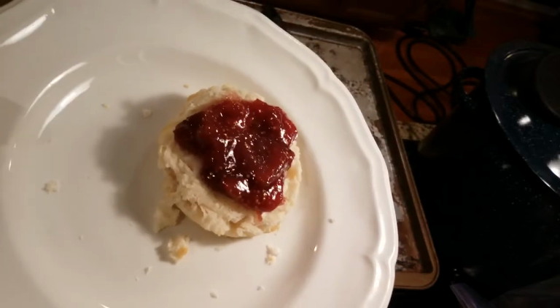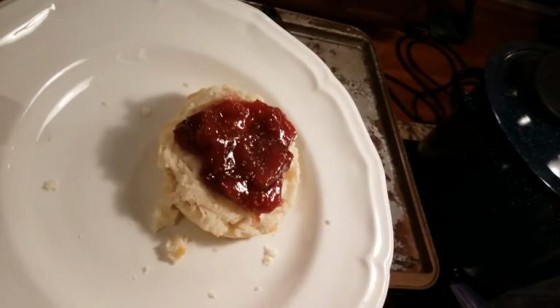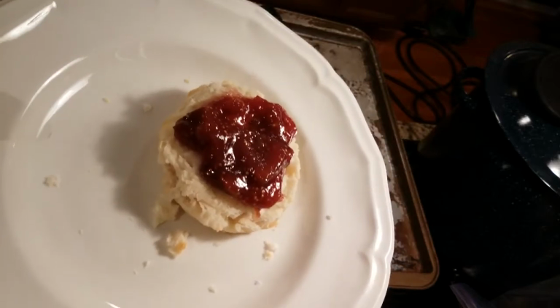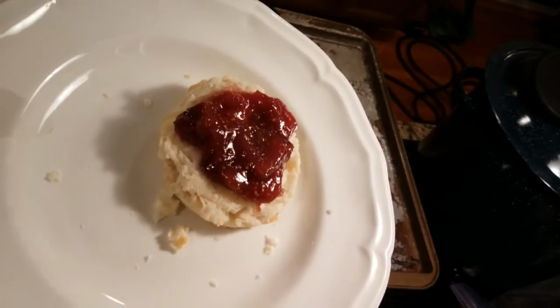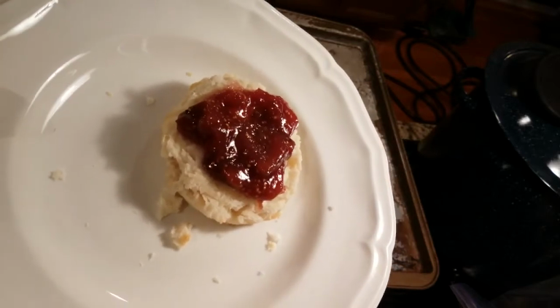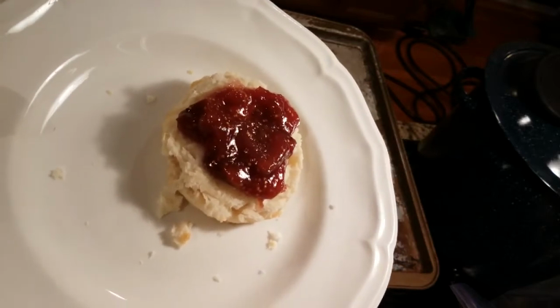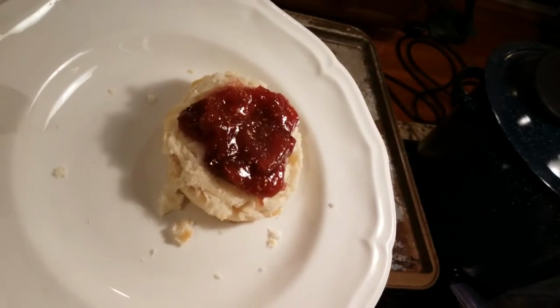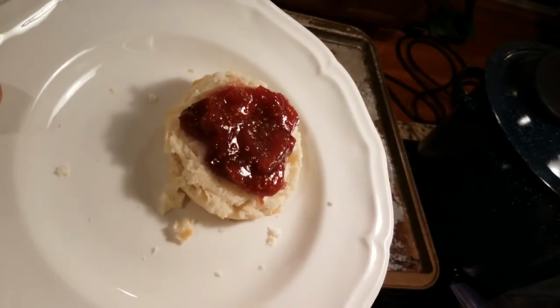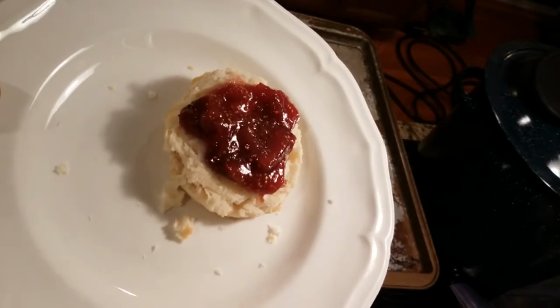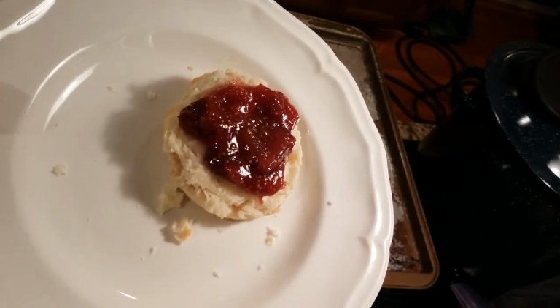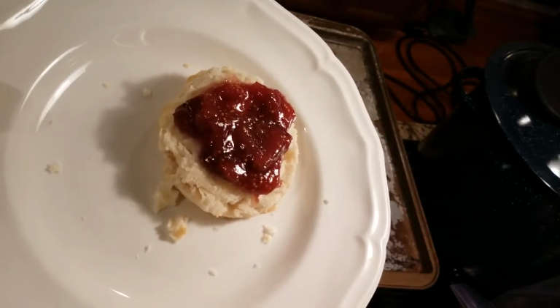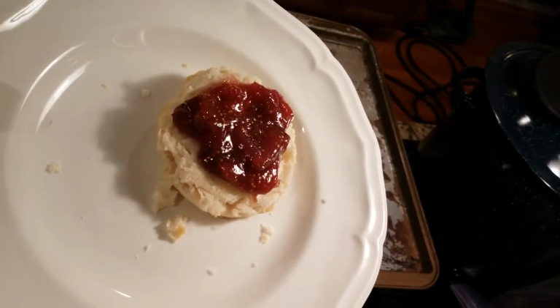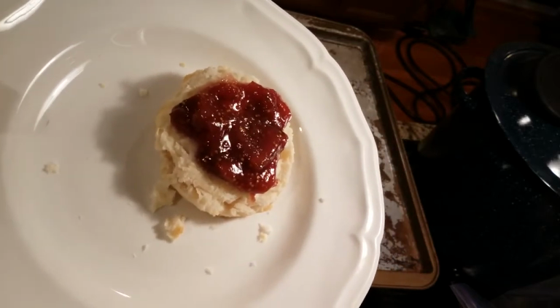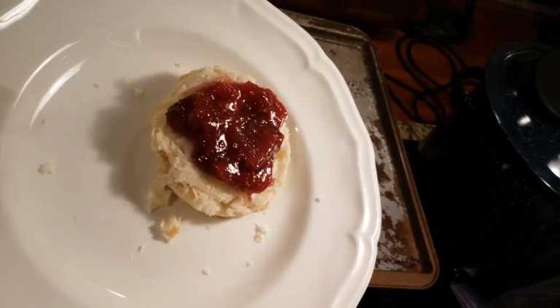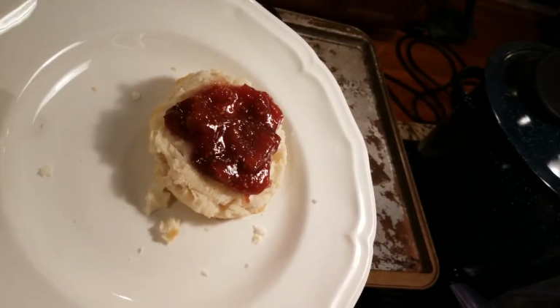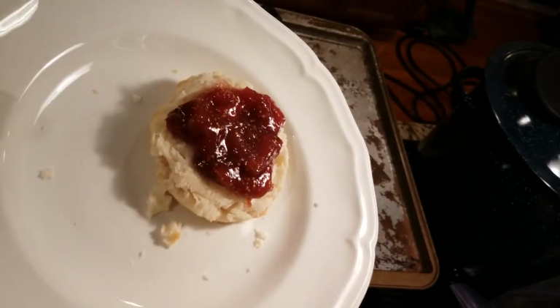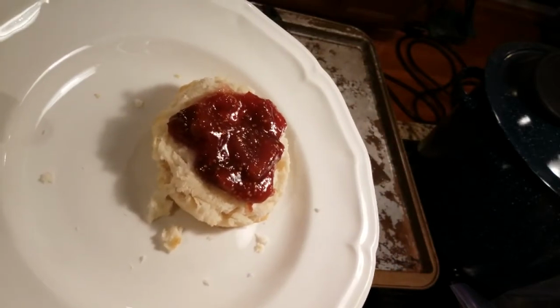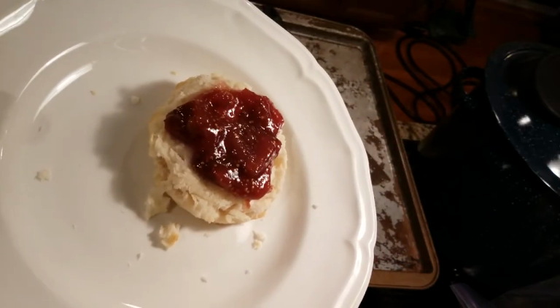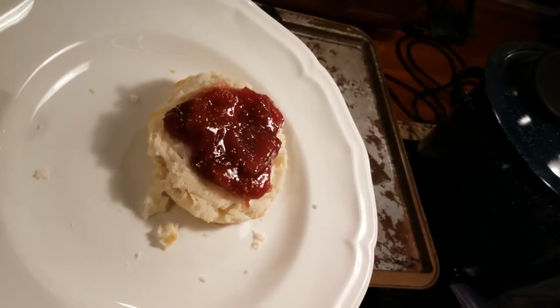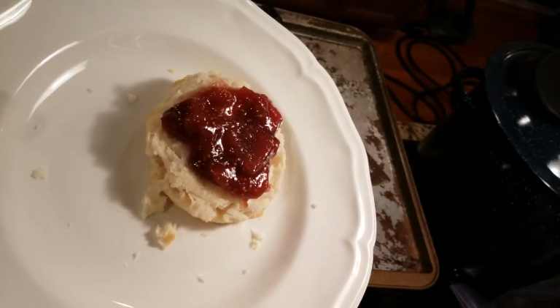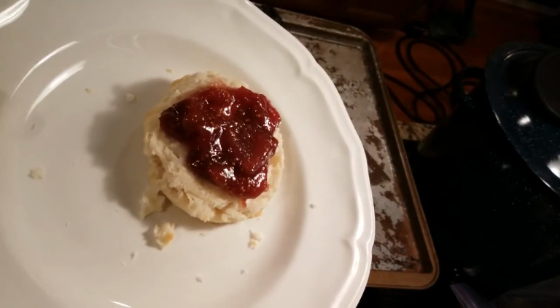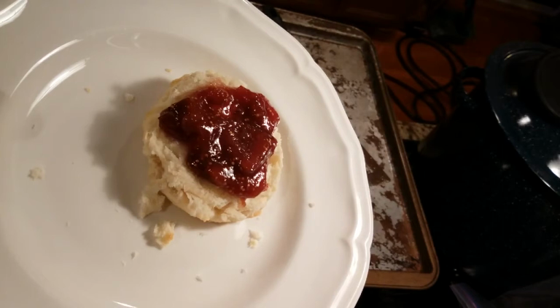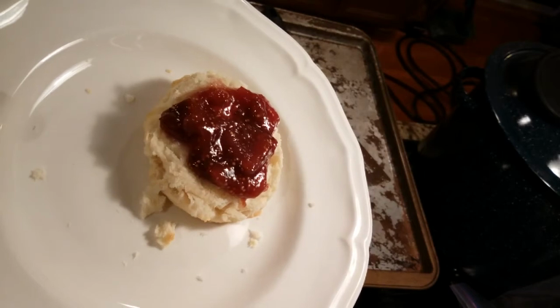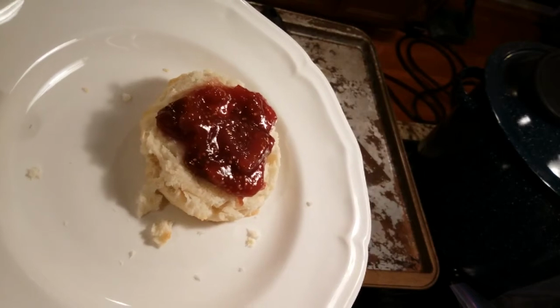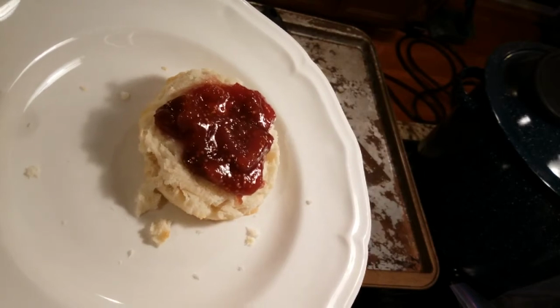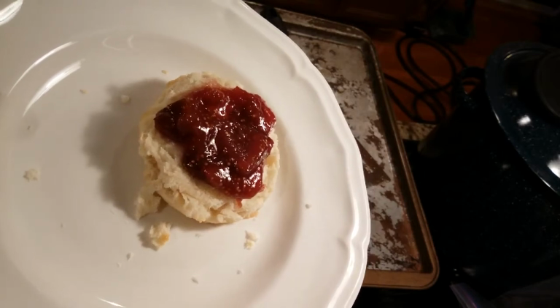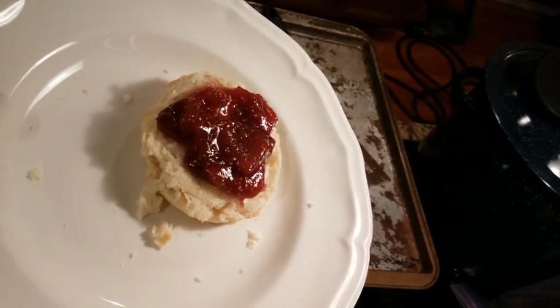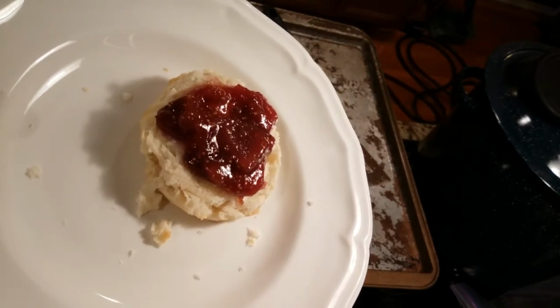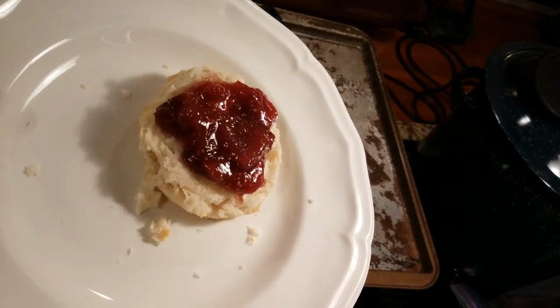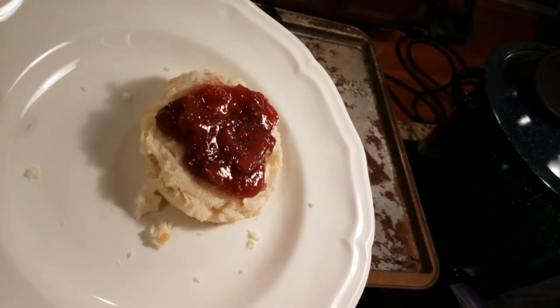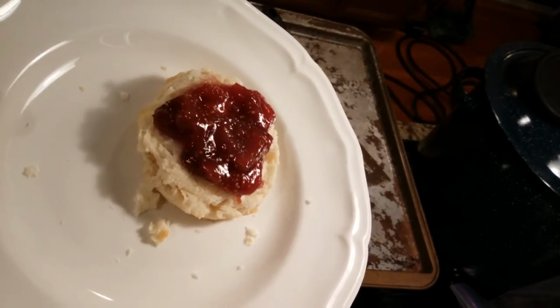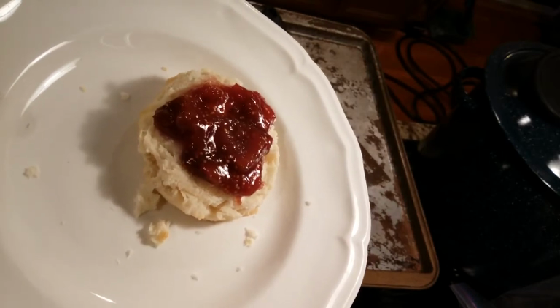Black madeira fig jam — add it to your bucket list. This is PA Figs. Have a good night.